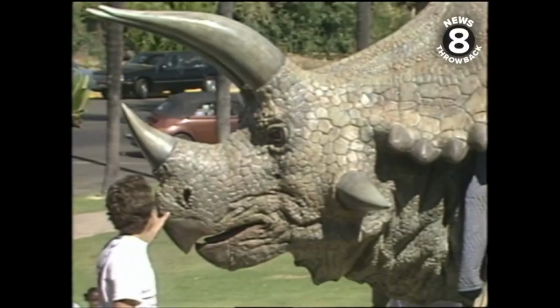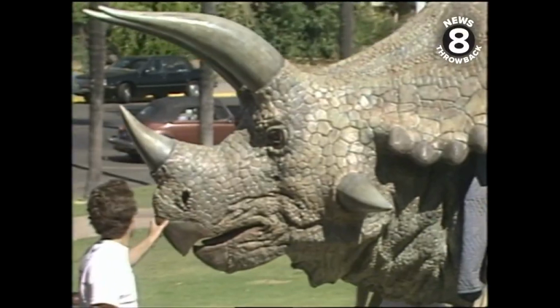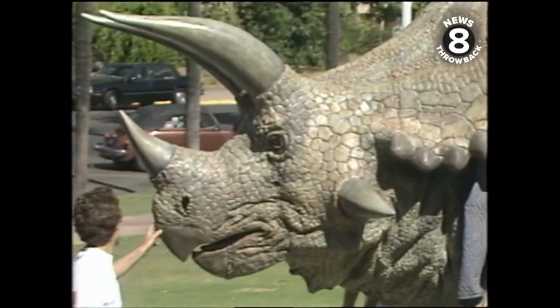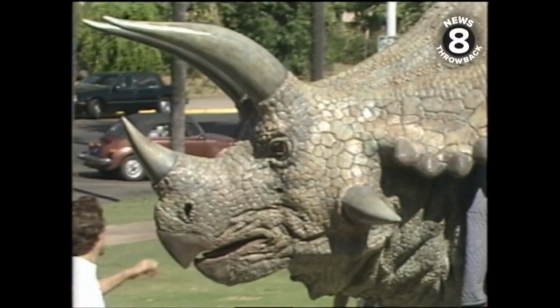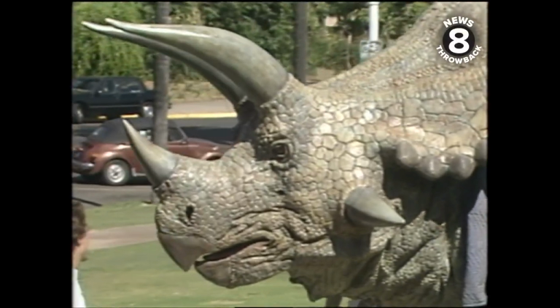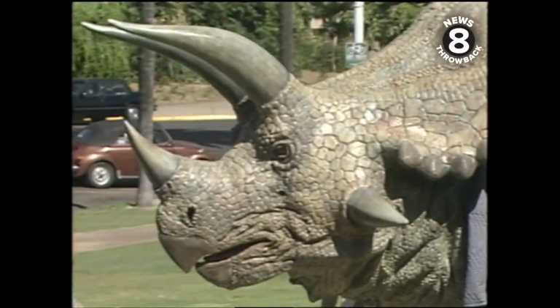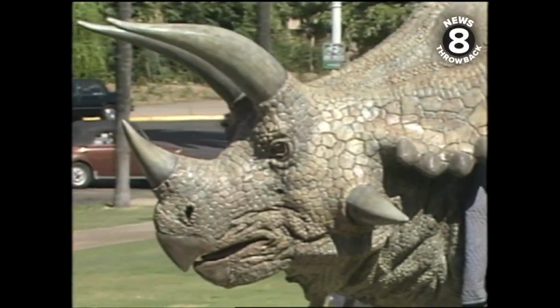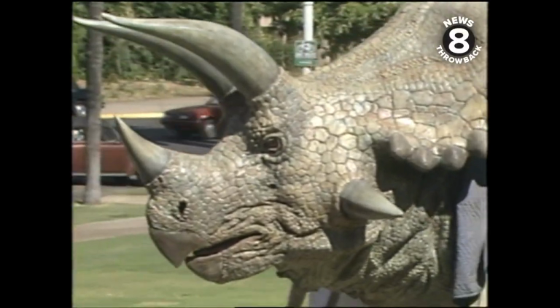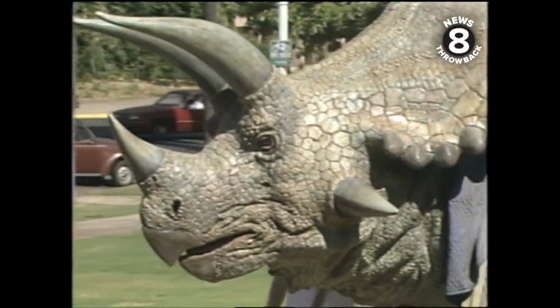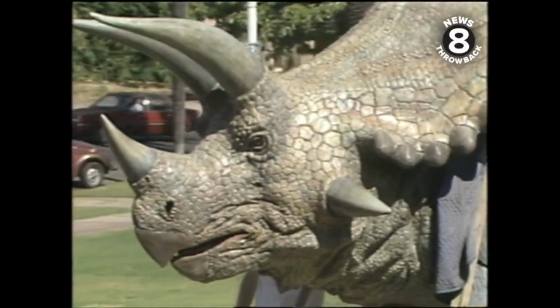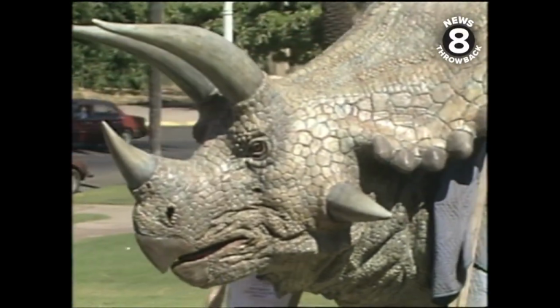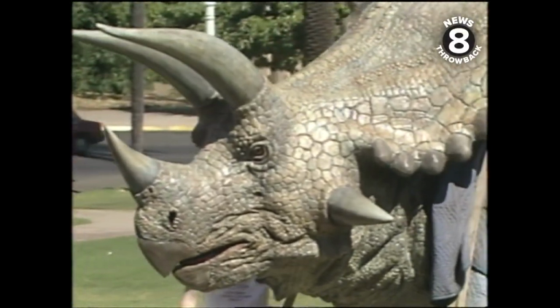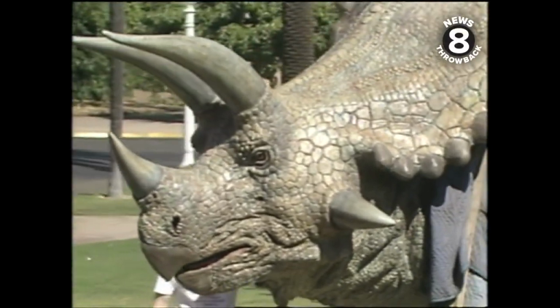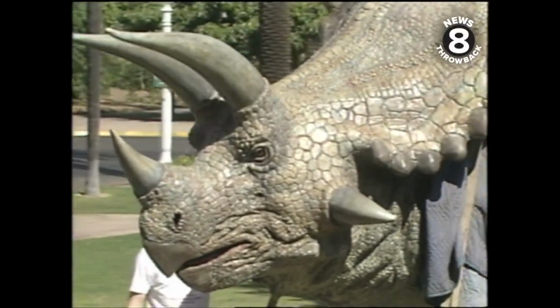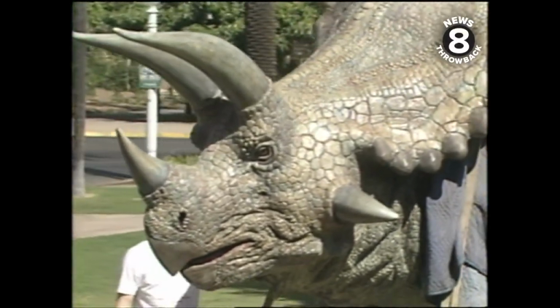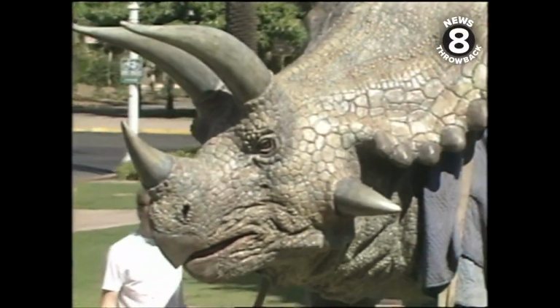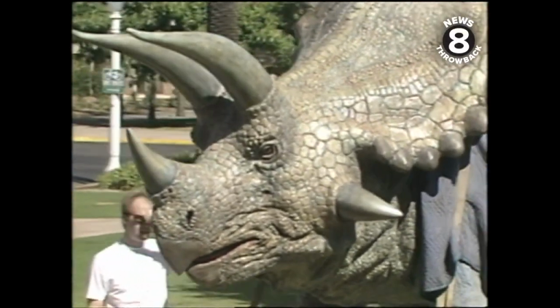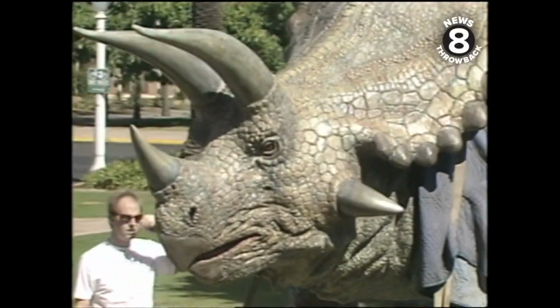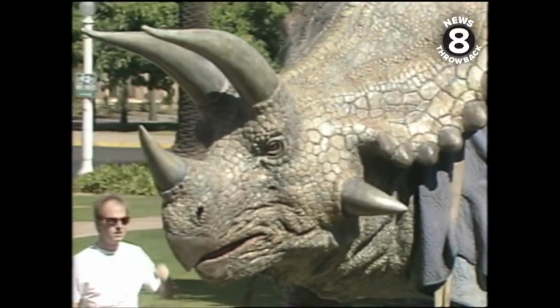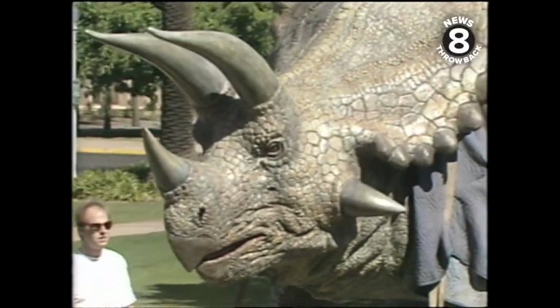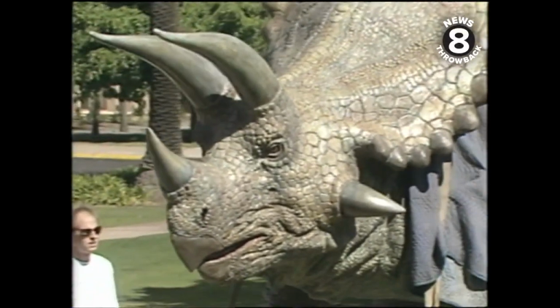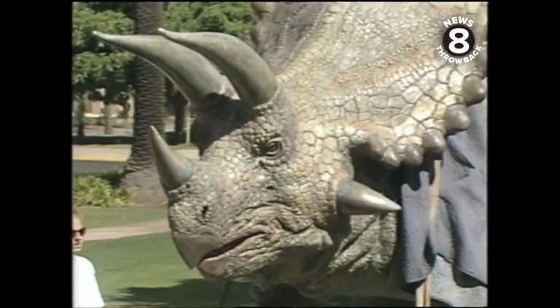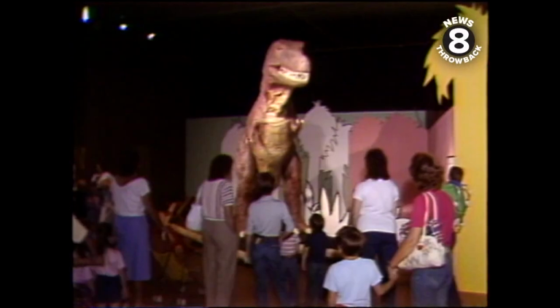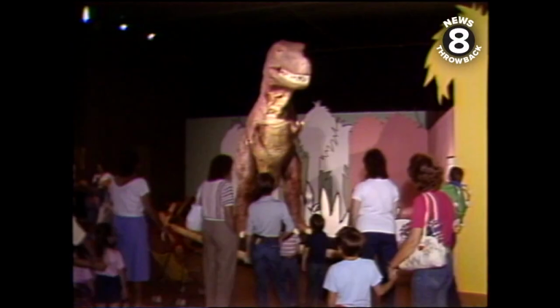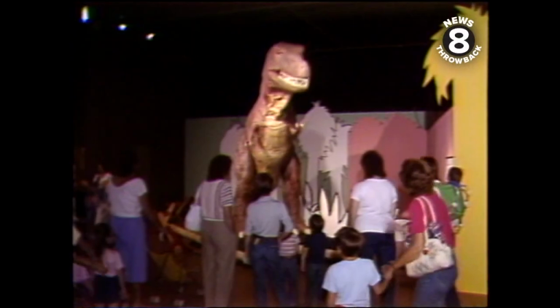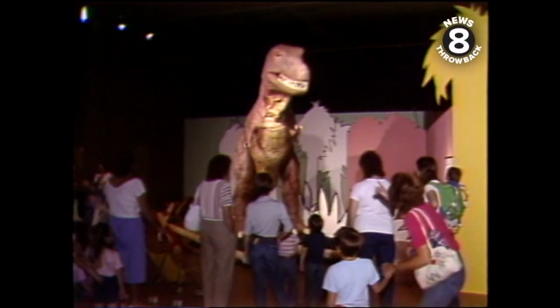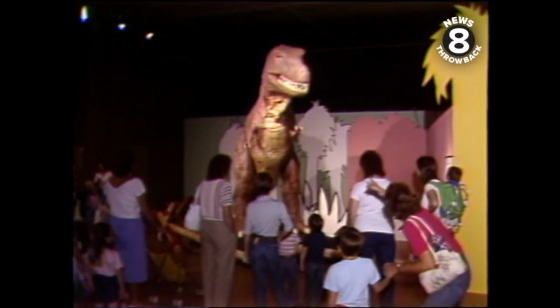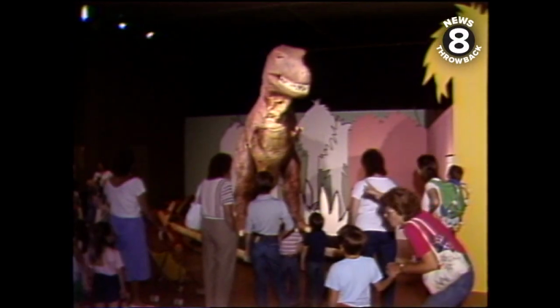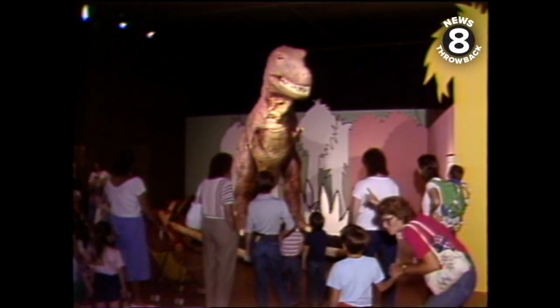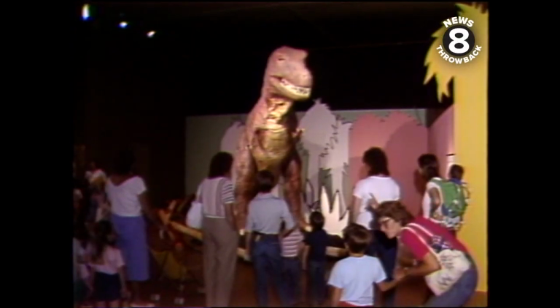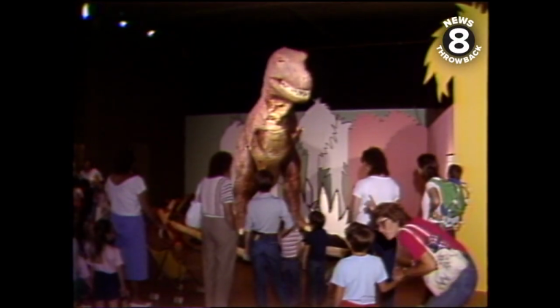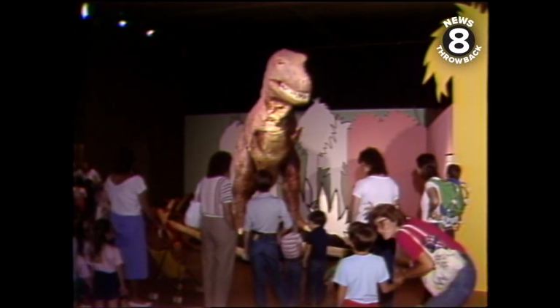They've been trucked in from Portland and will do their dinosaur deeds later this month. Here's how they looked and sounded last year.